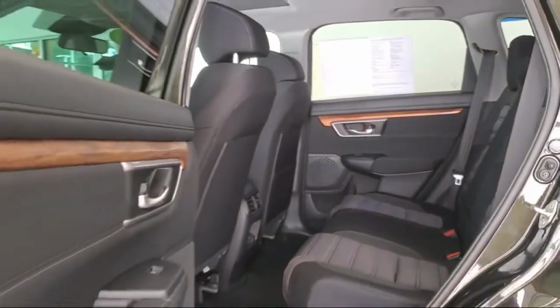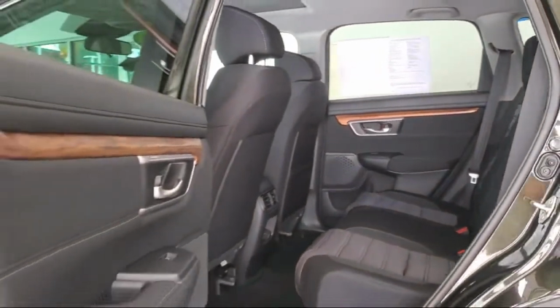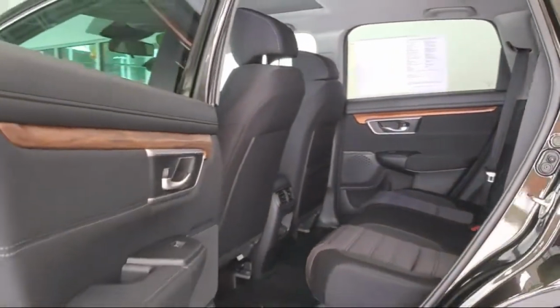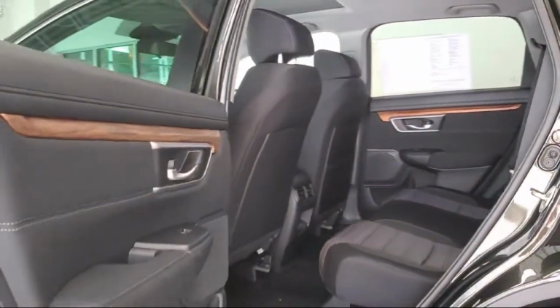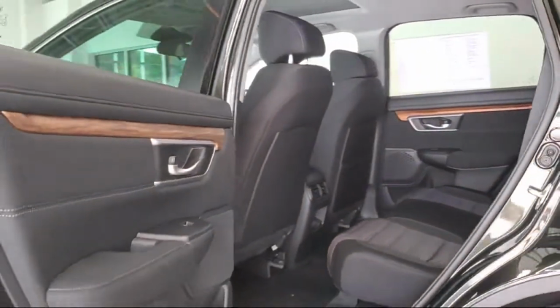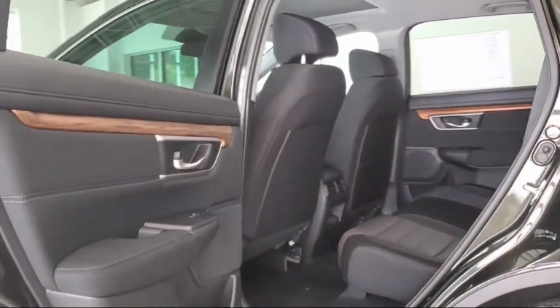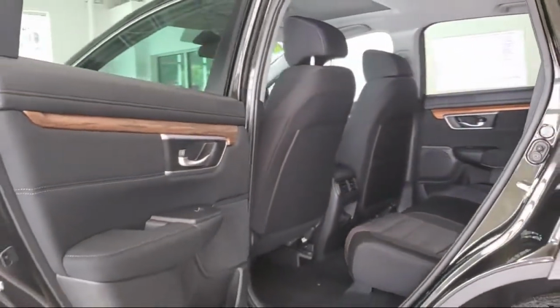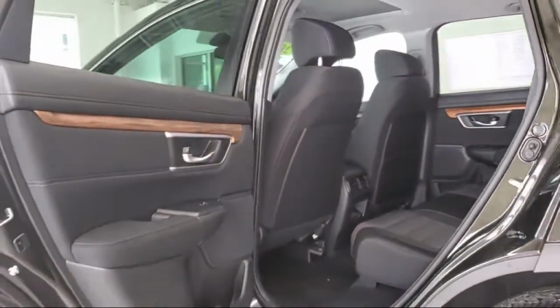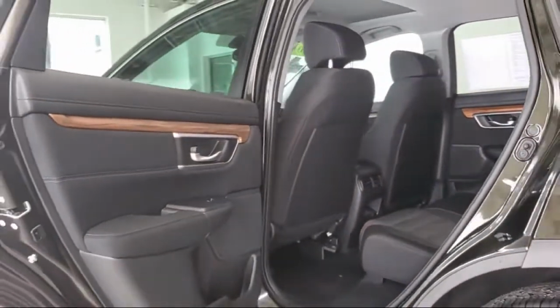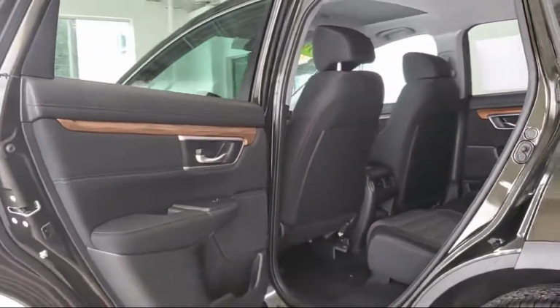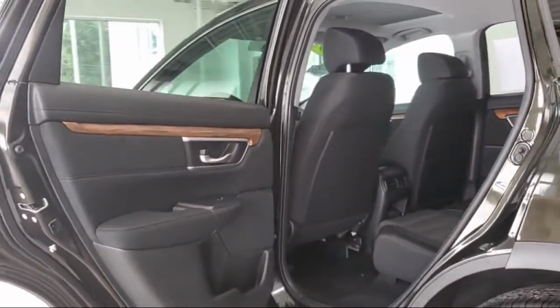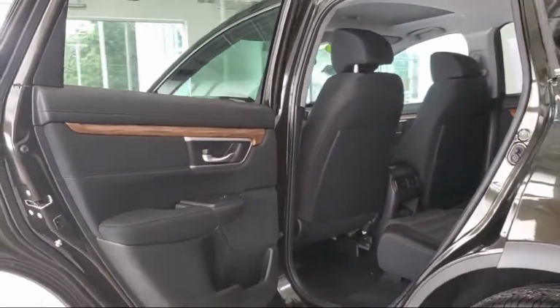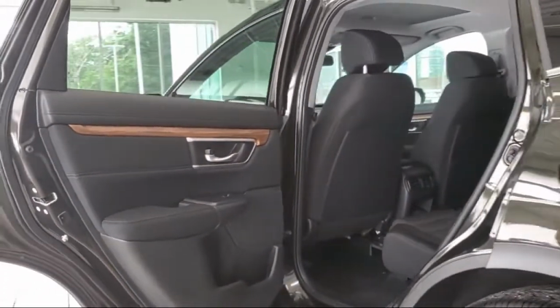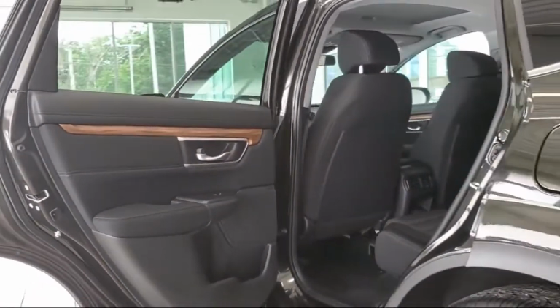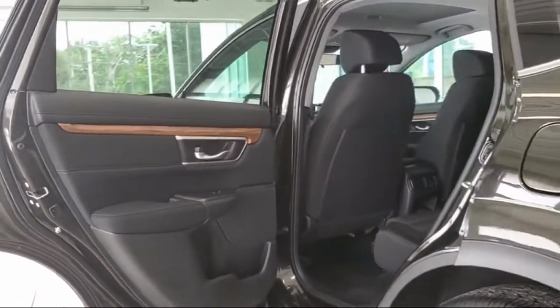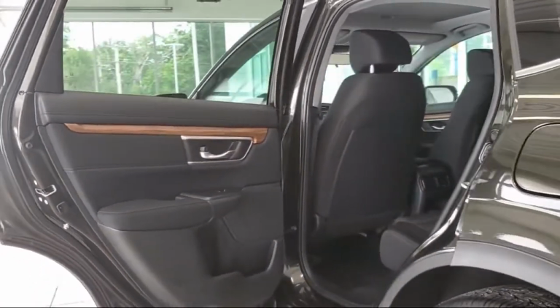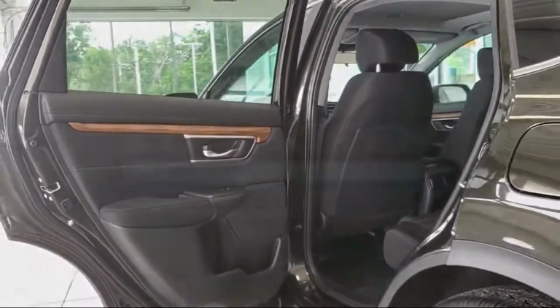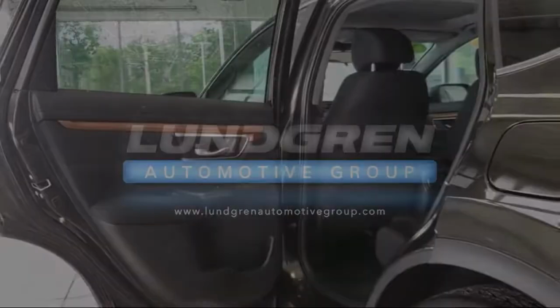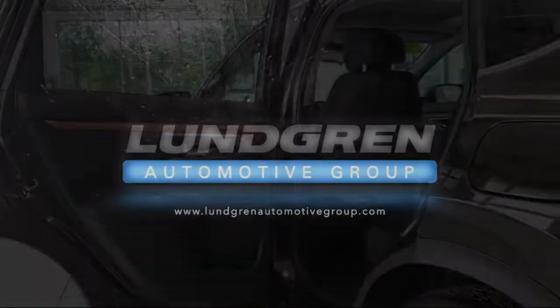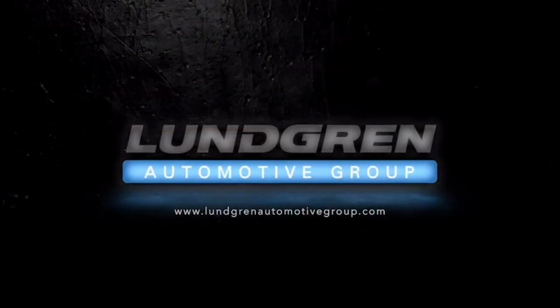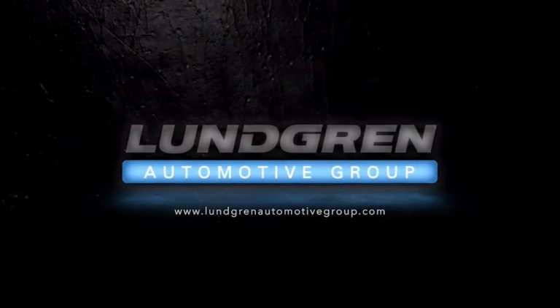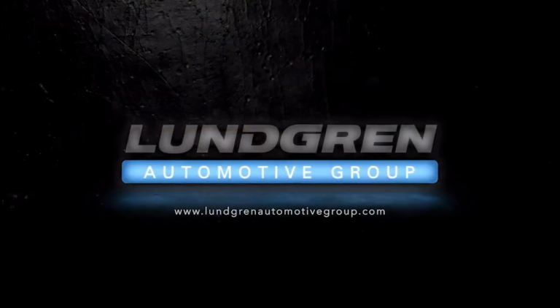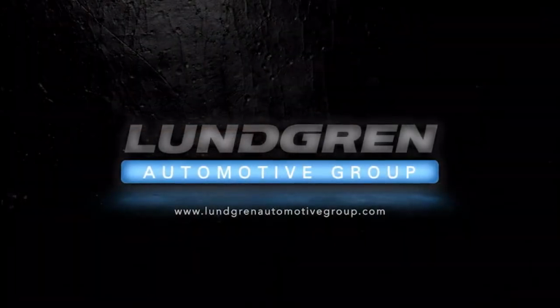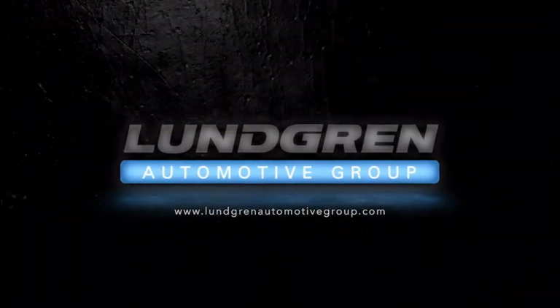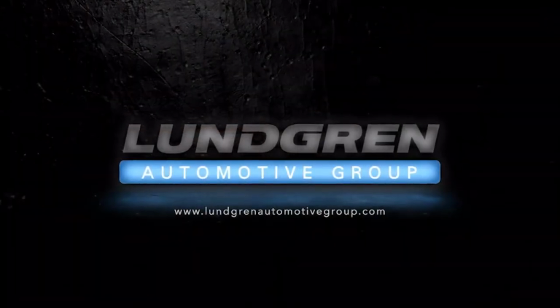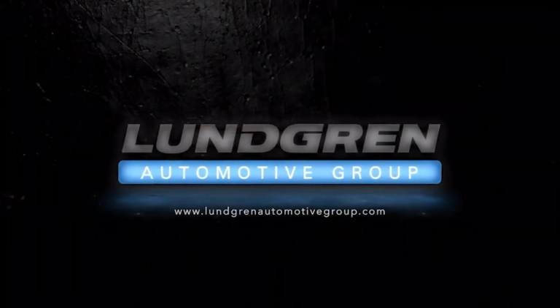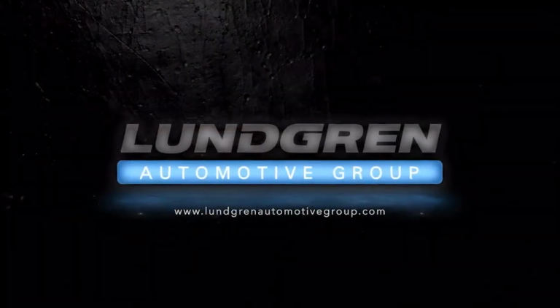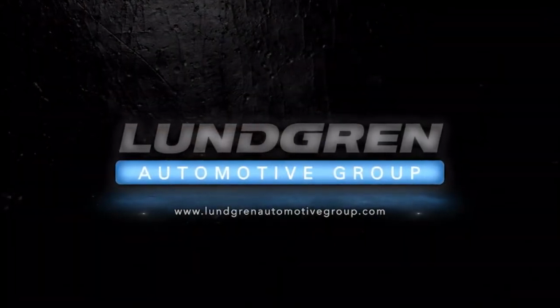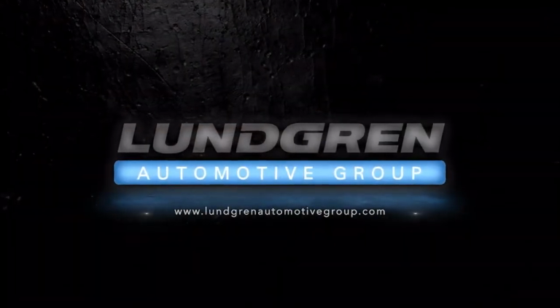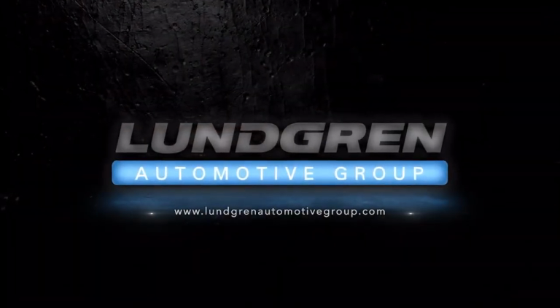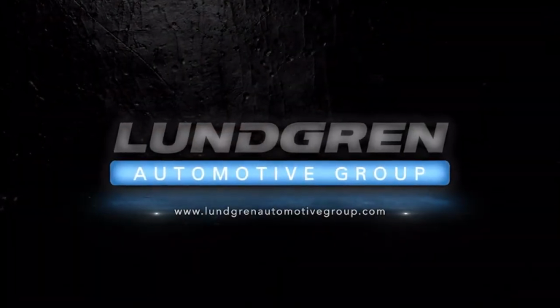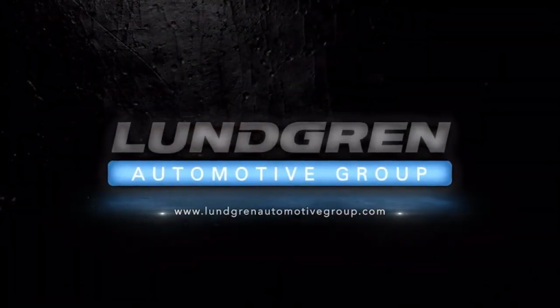or even better, stop by one of our great locations today. The Lundgren Automotive Group — Experience it!